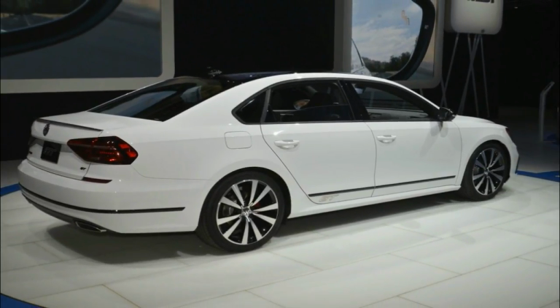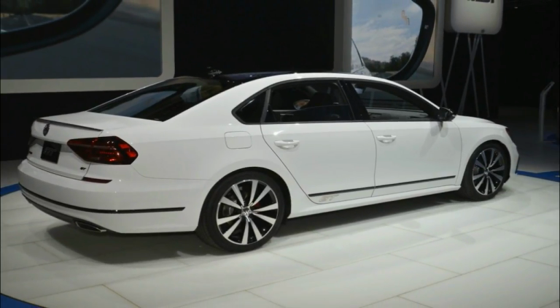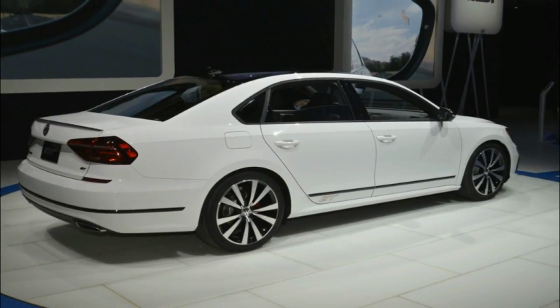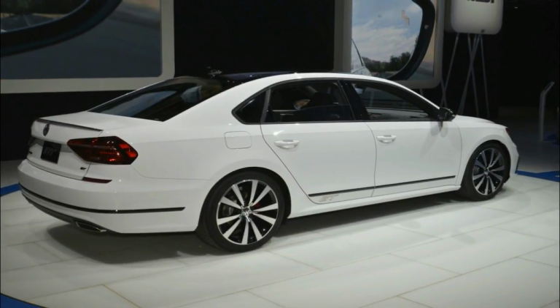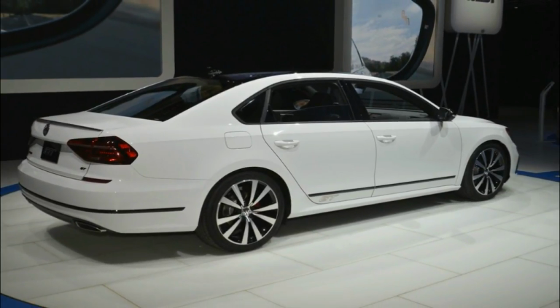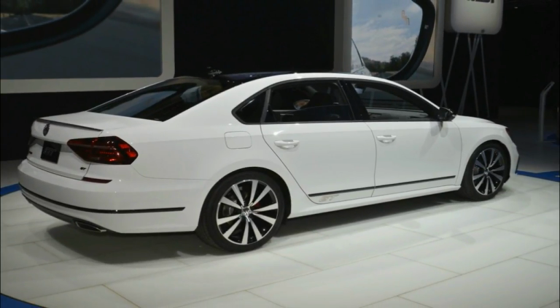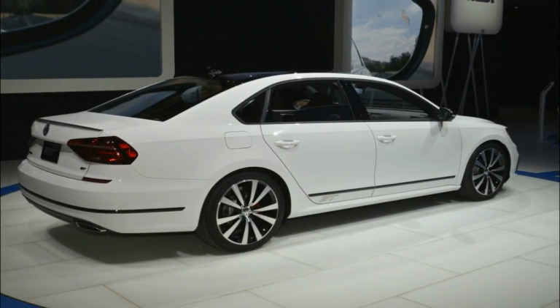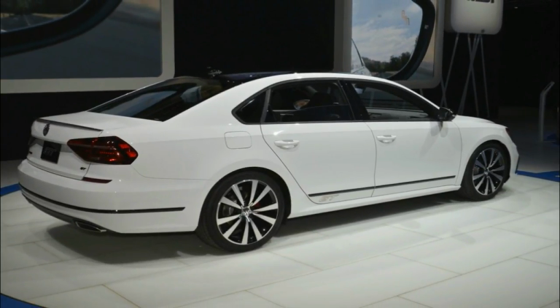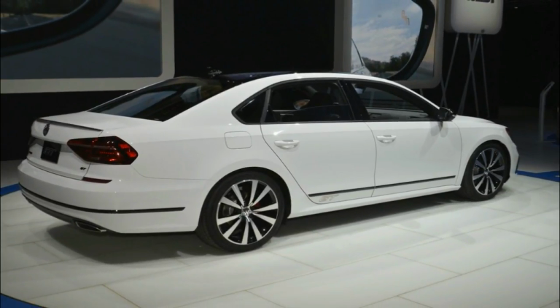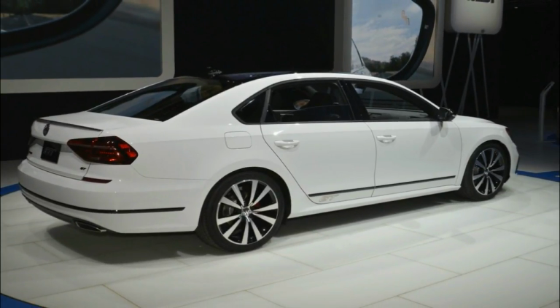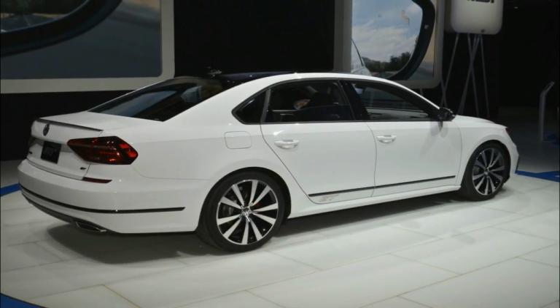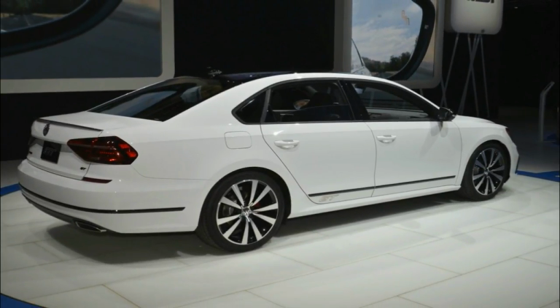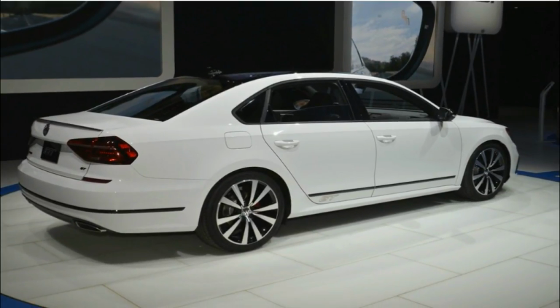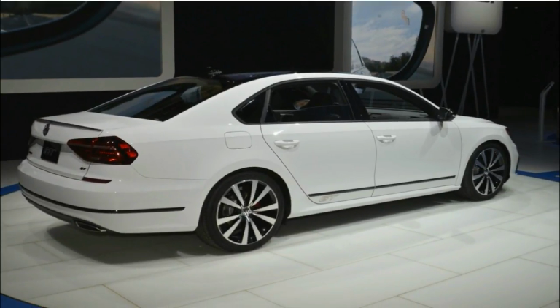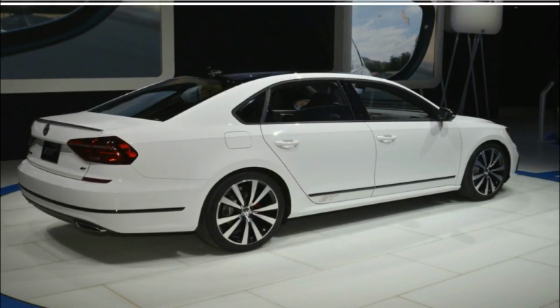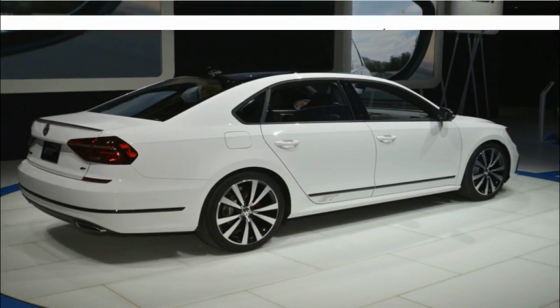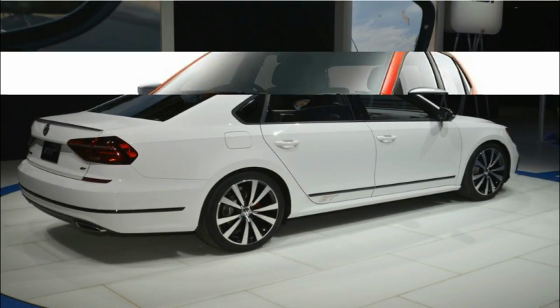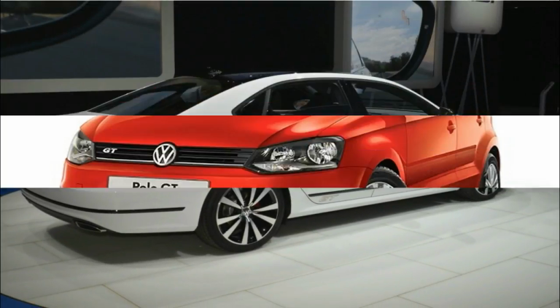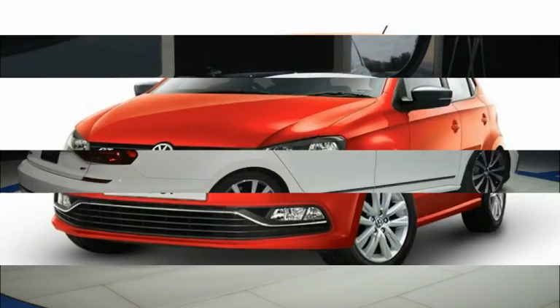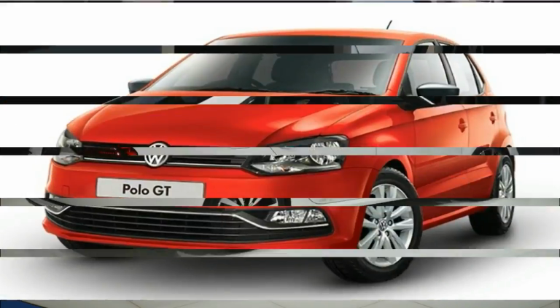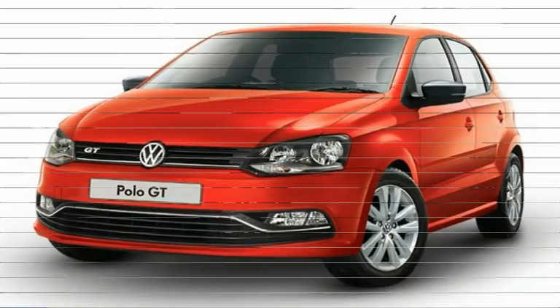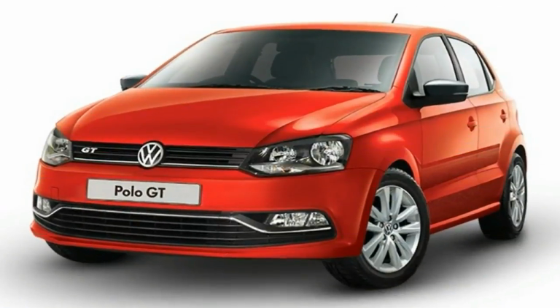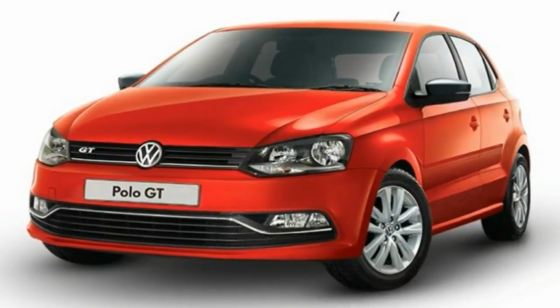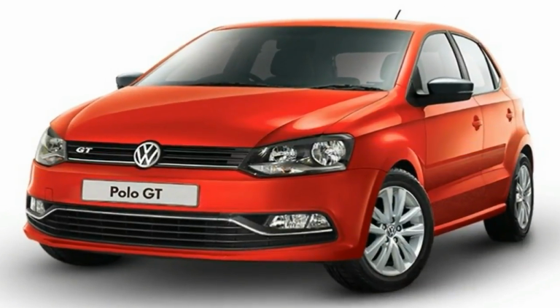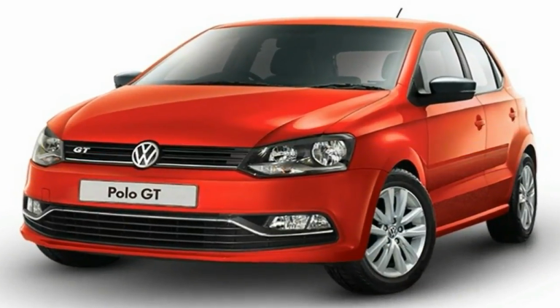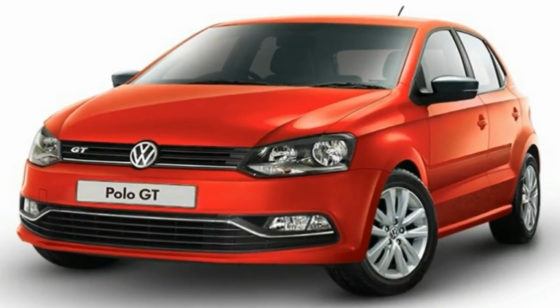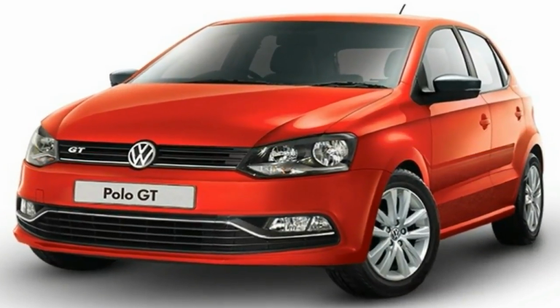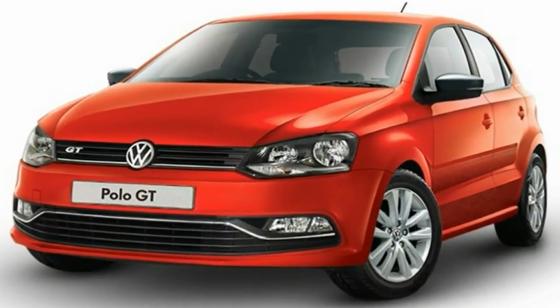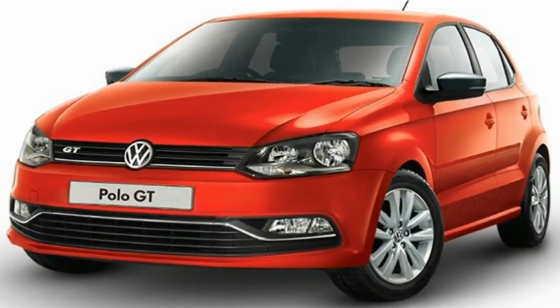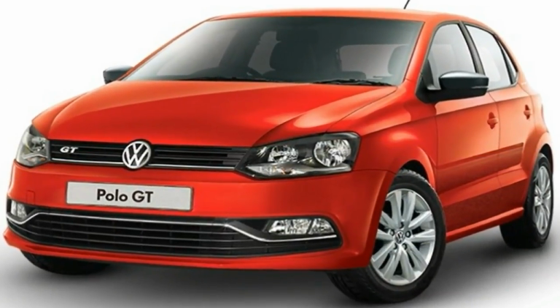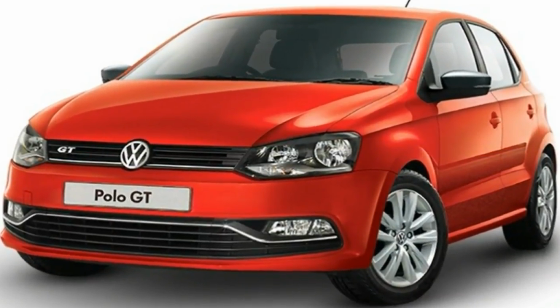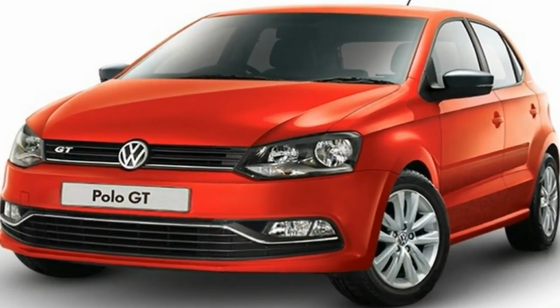Four exterior colors are available for this model: pure white (pictured), reflex silver, platinum grey, and deep black.